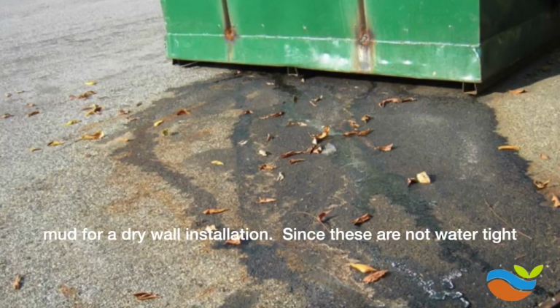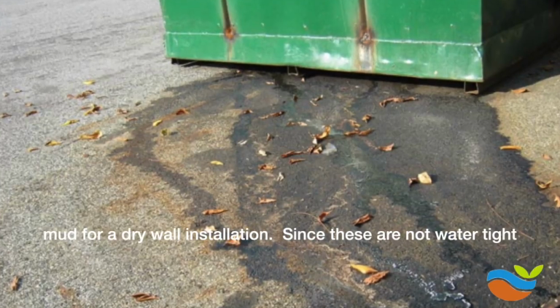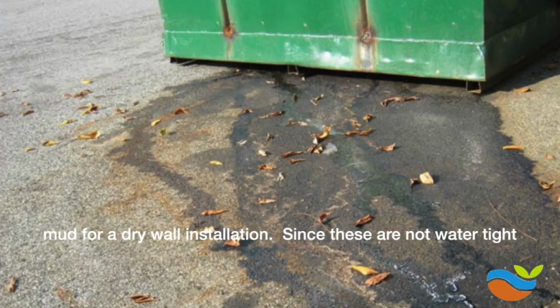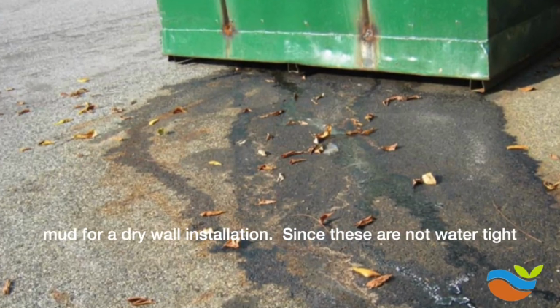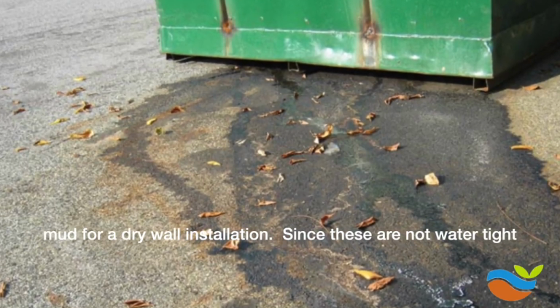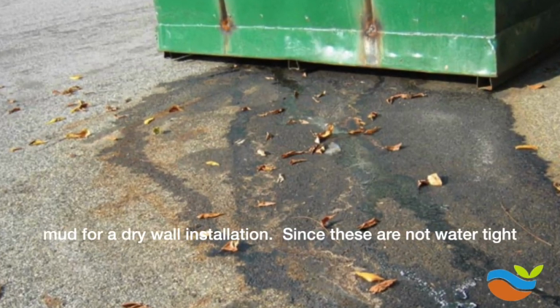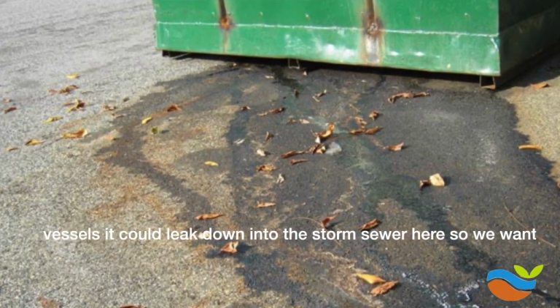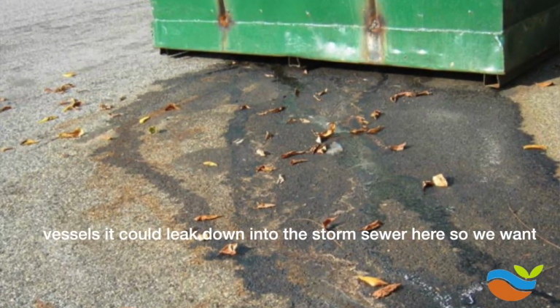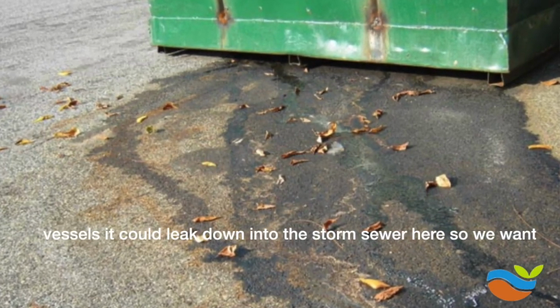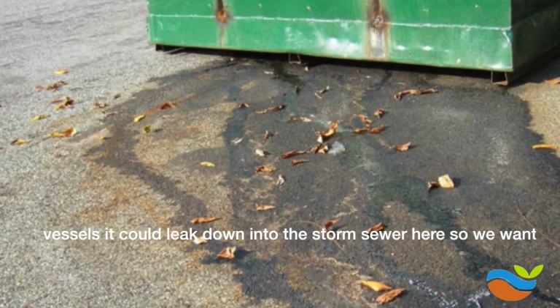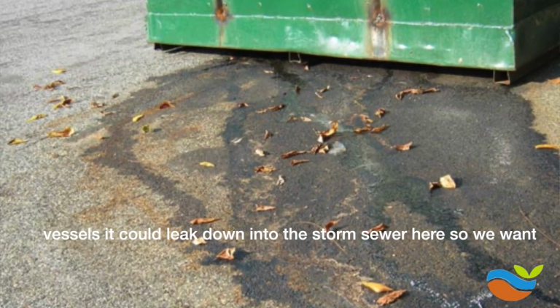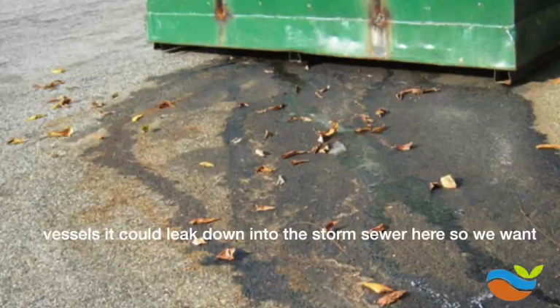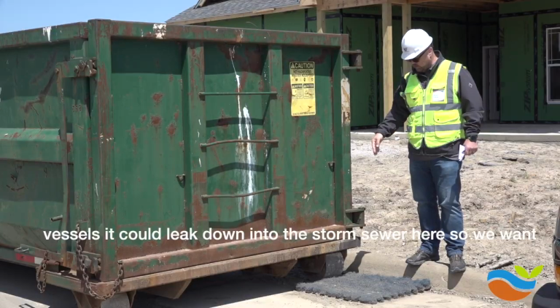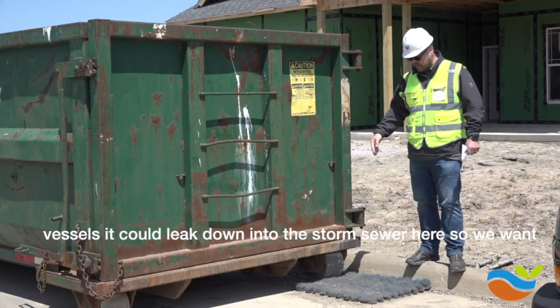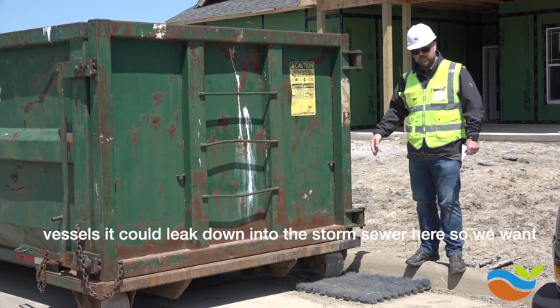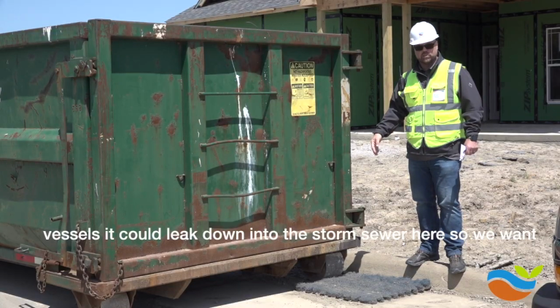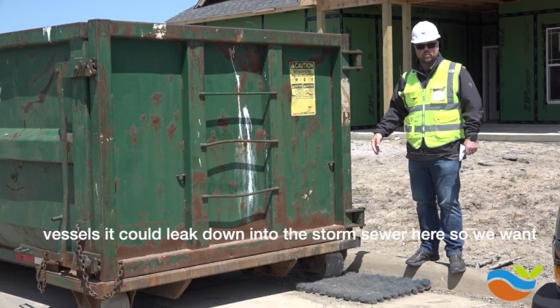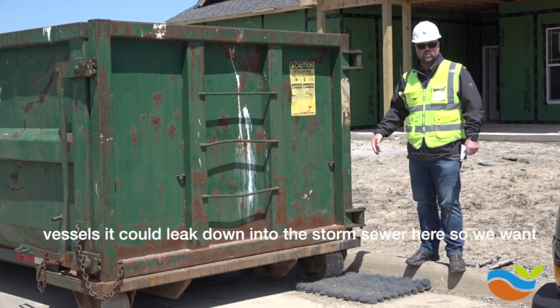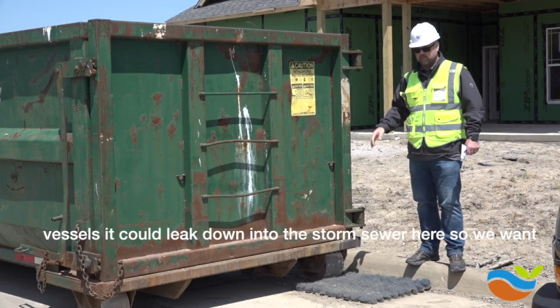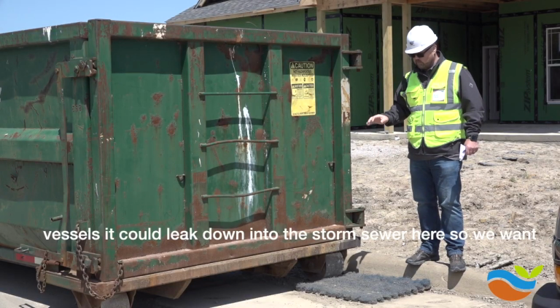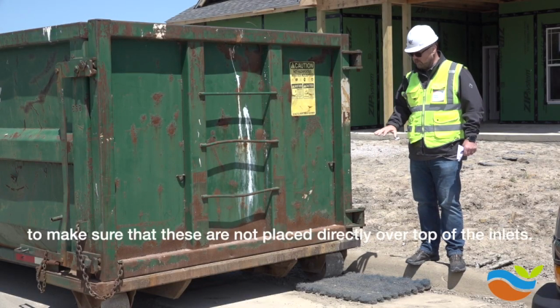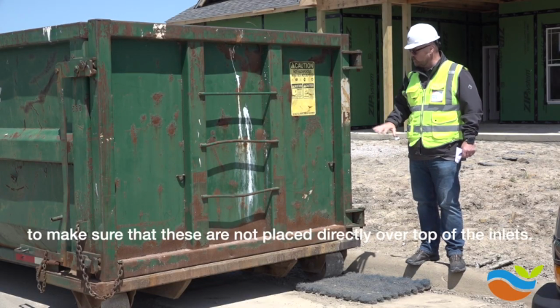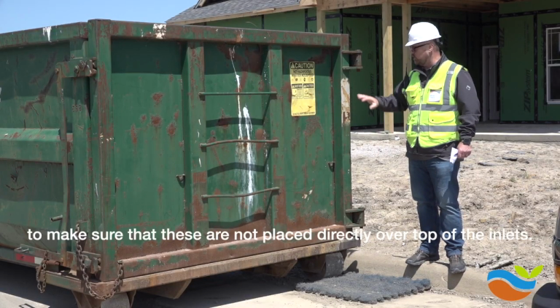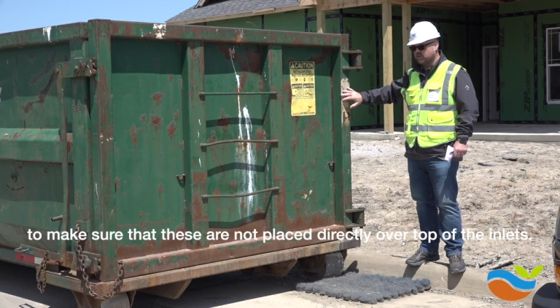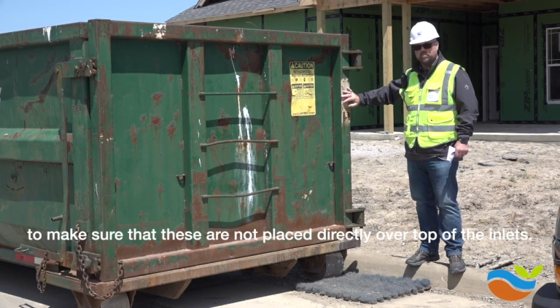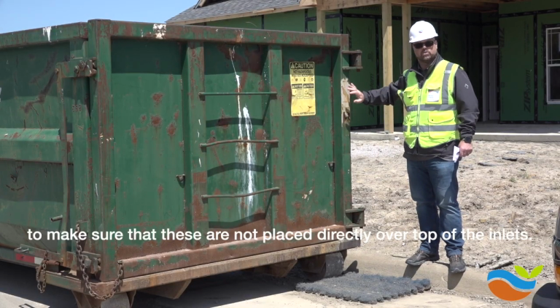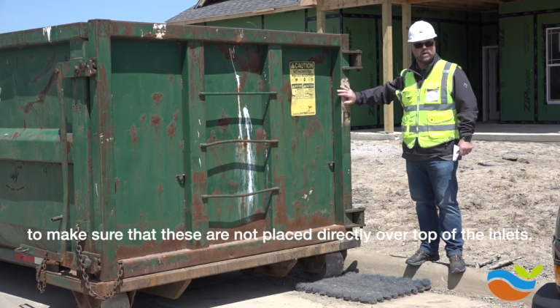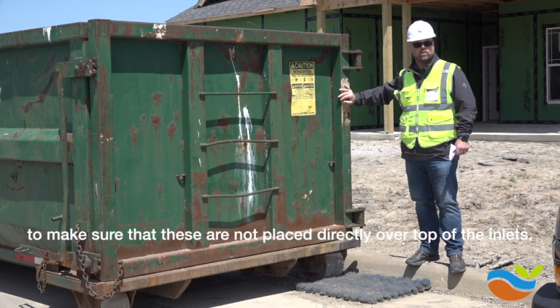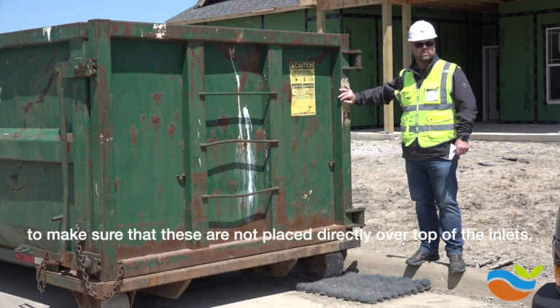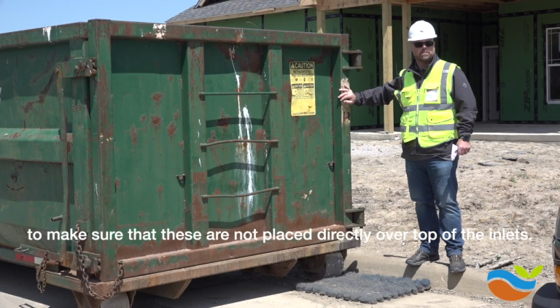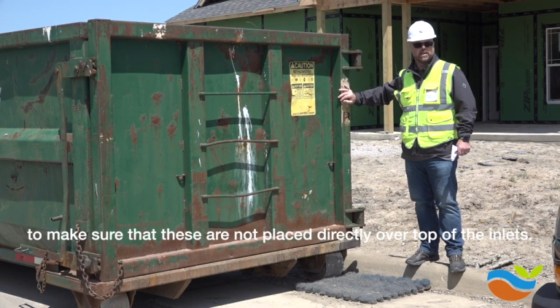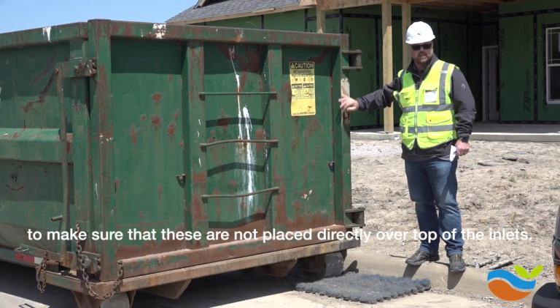Since these are not watertight vessels, it could leak down into the storm sewer here. So we want to make sure that these are not placed directly over top of the inlets.